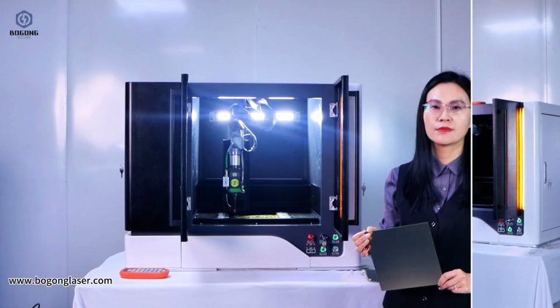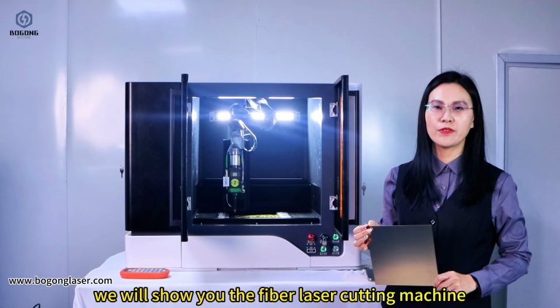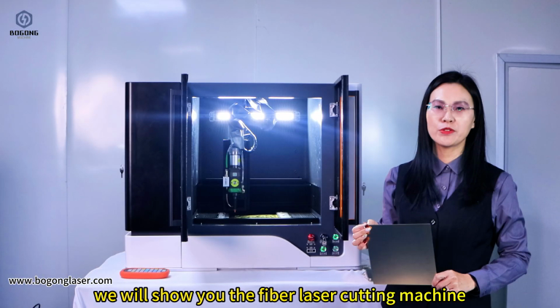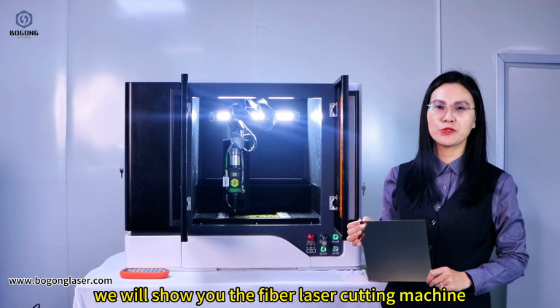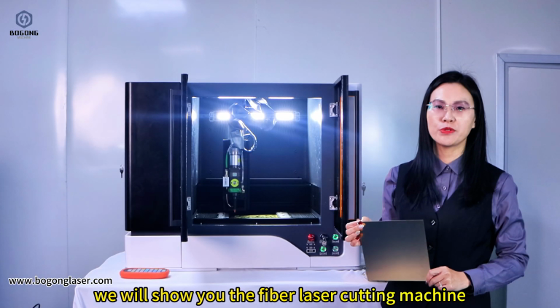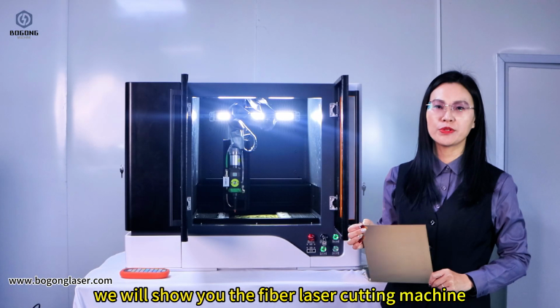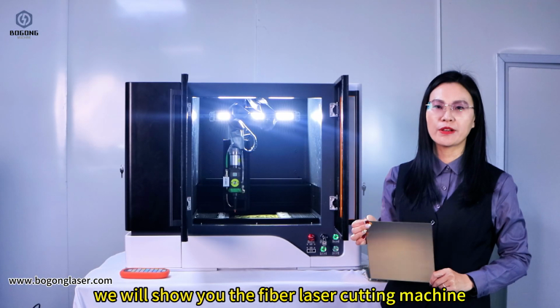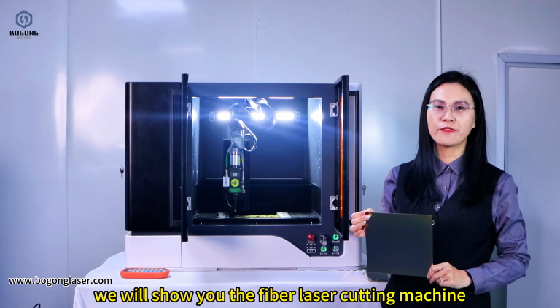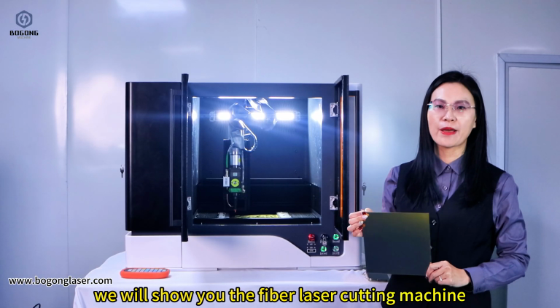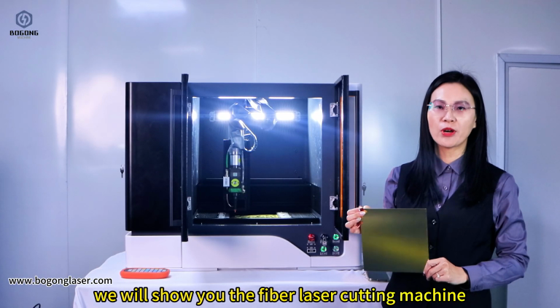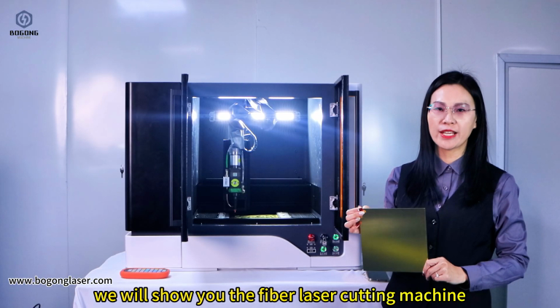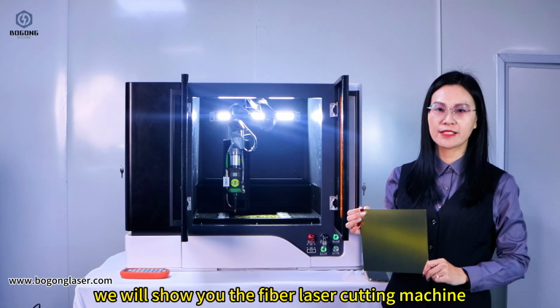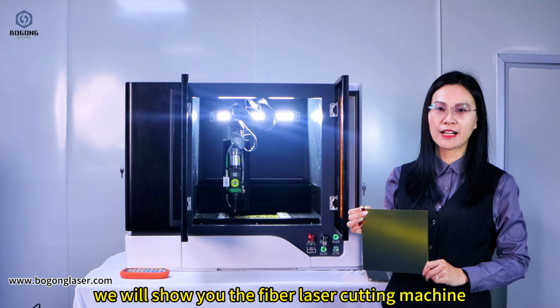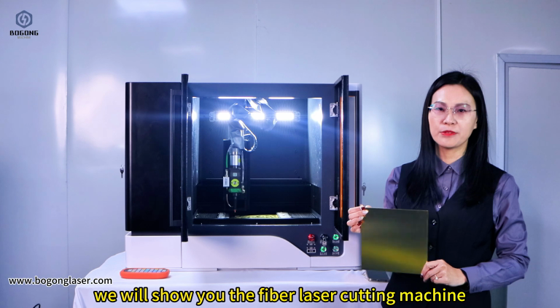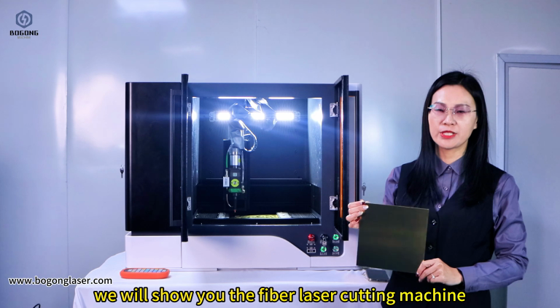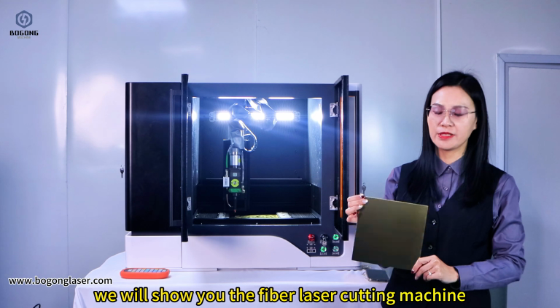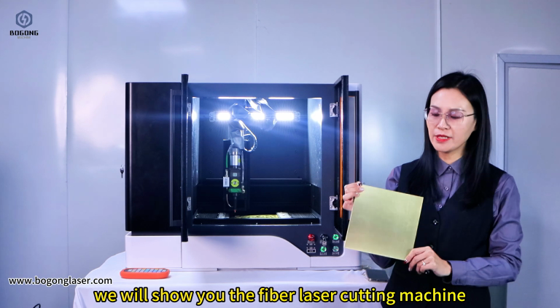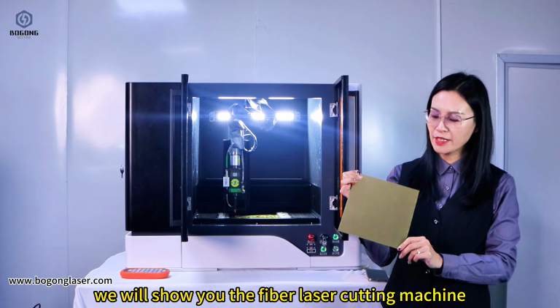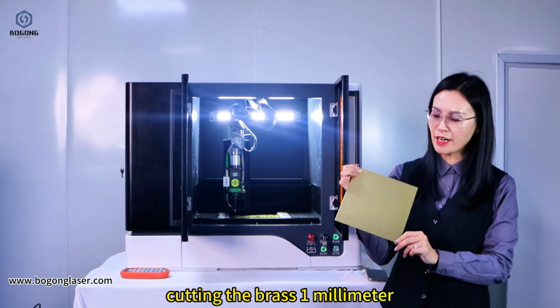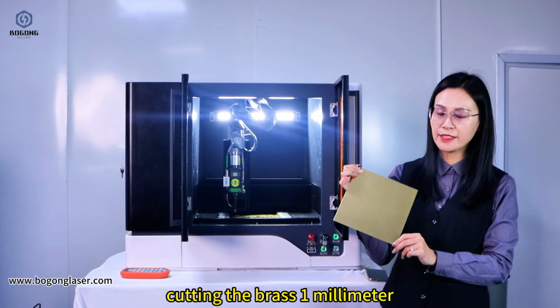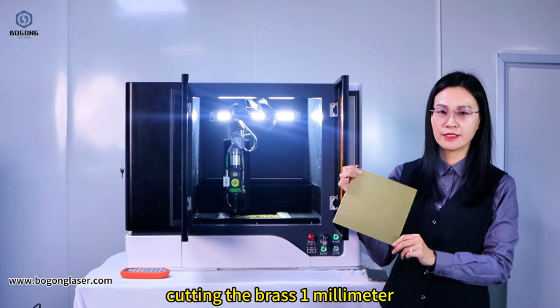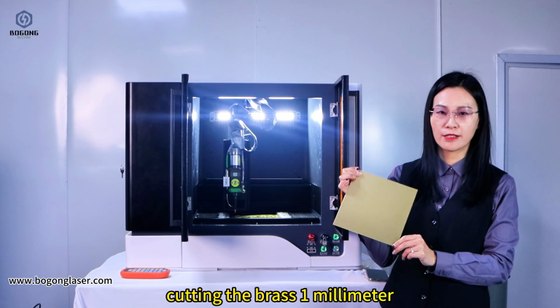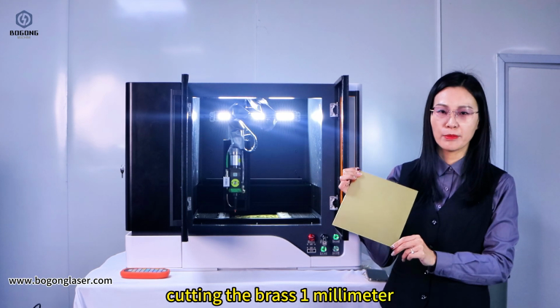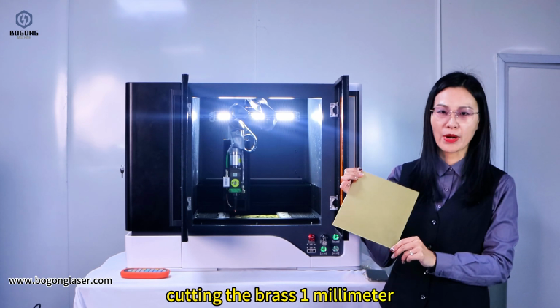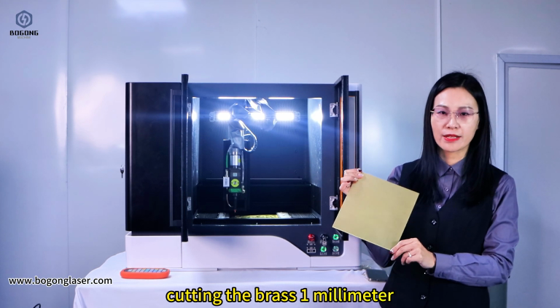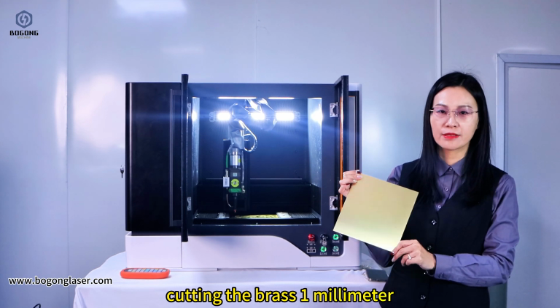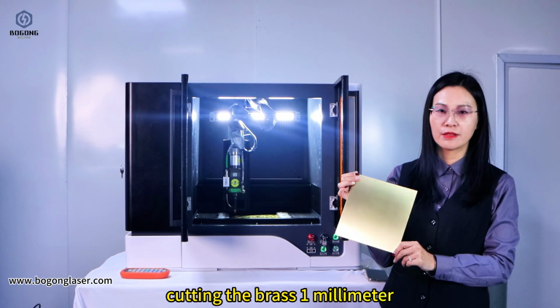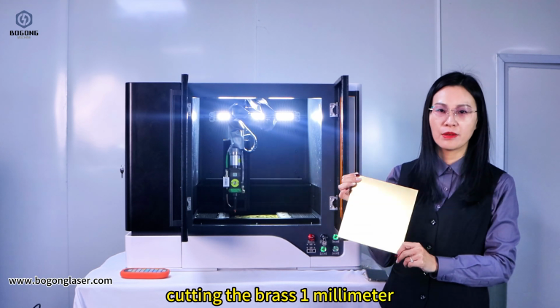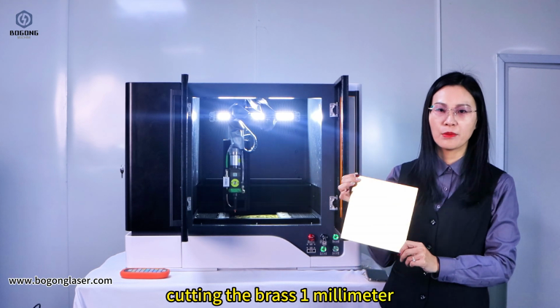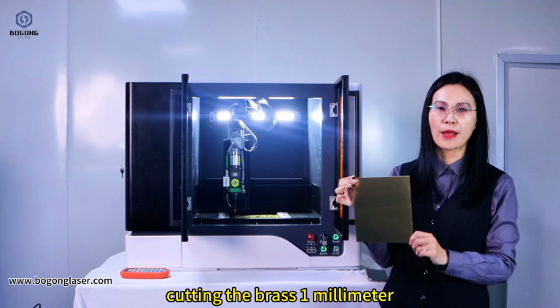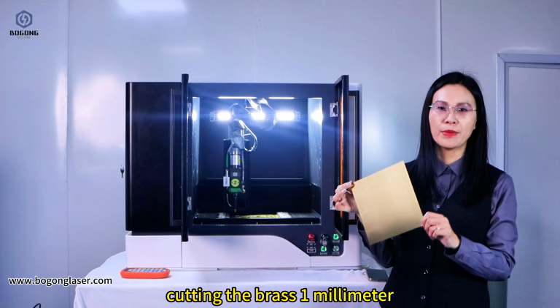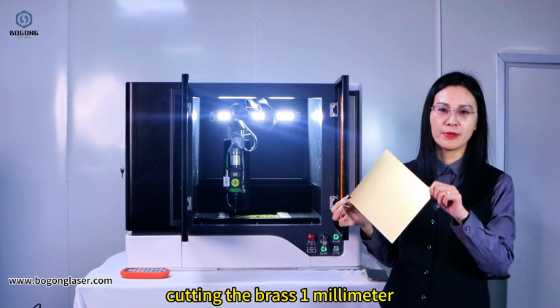I will show you the fiber laser cutting machine cutting the brush 1mm.